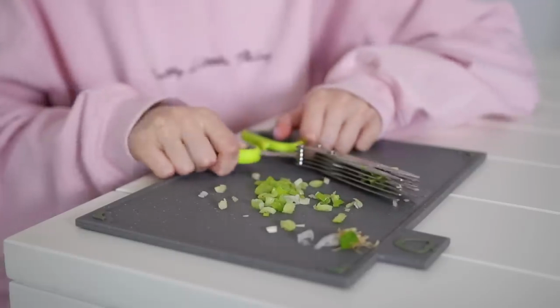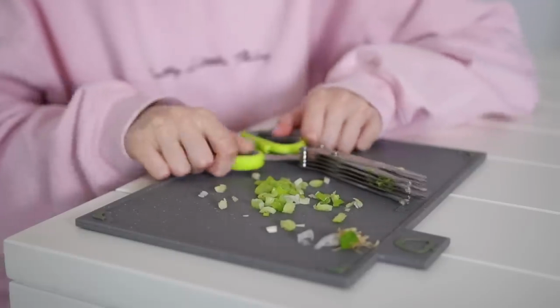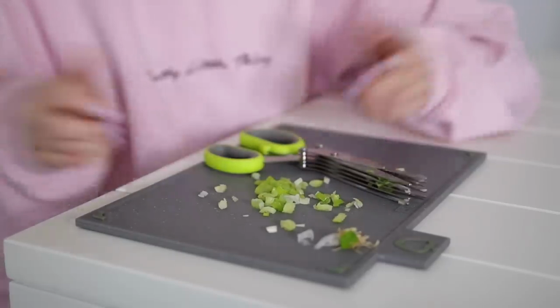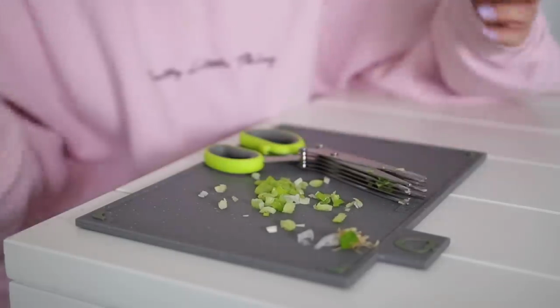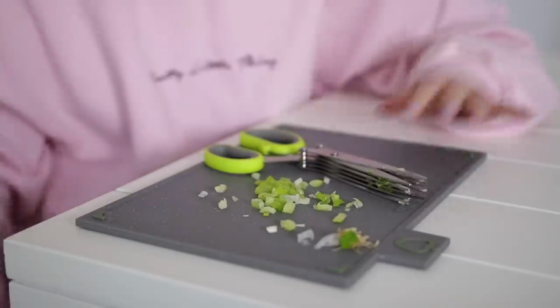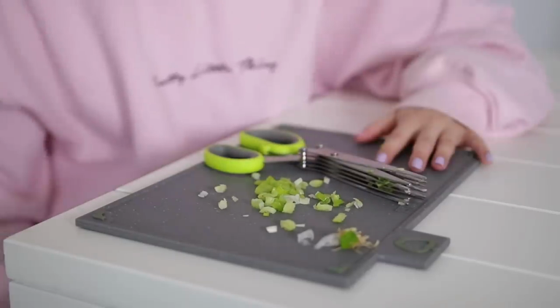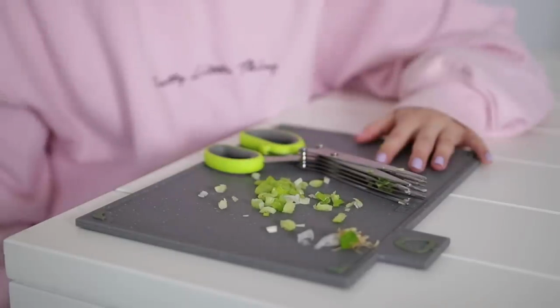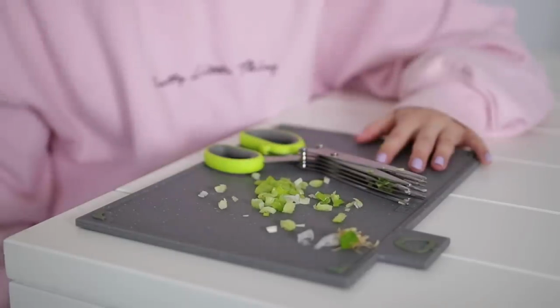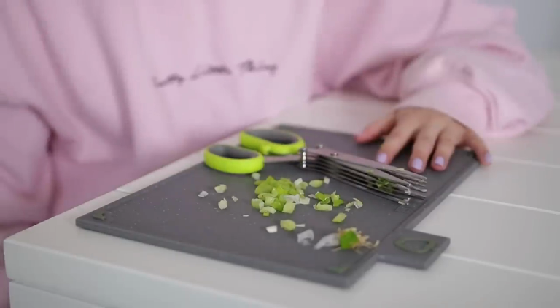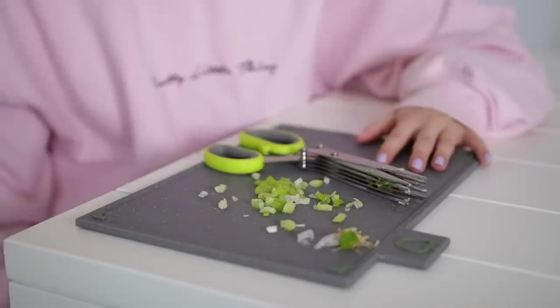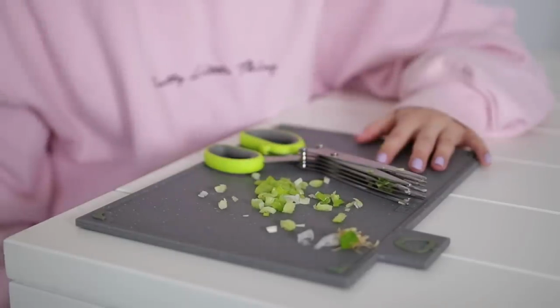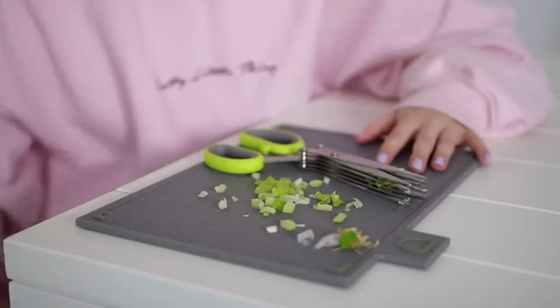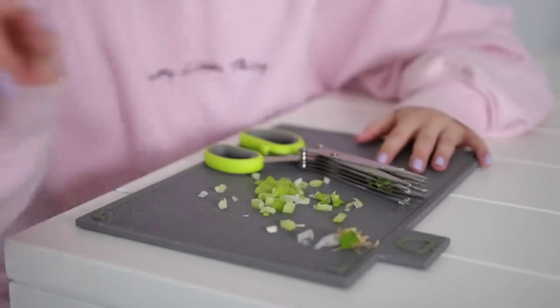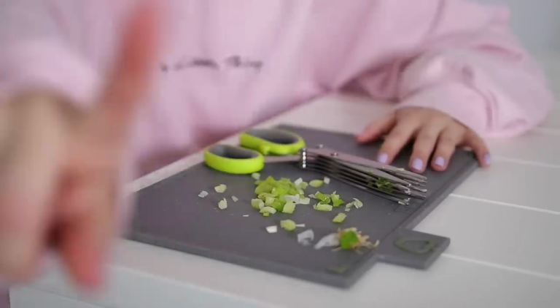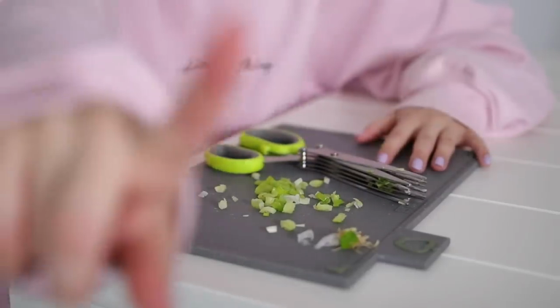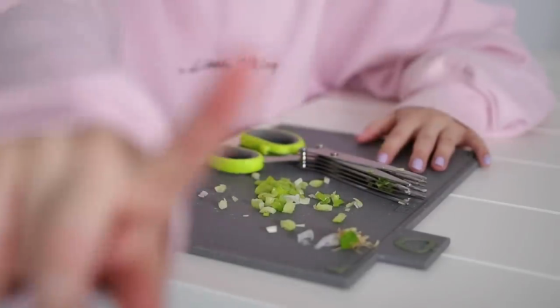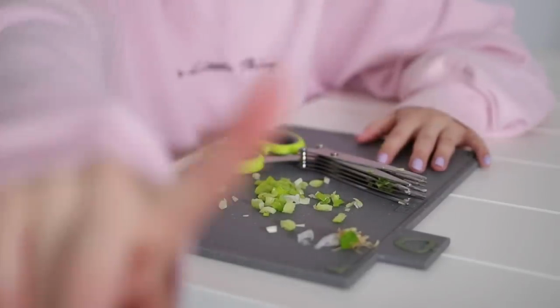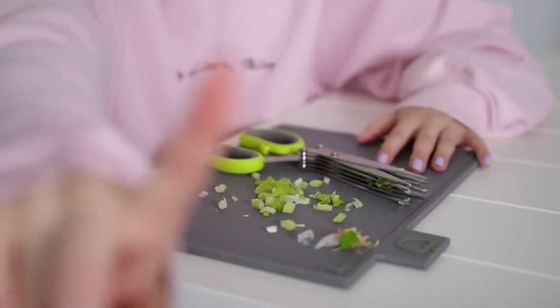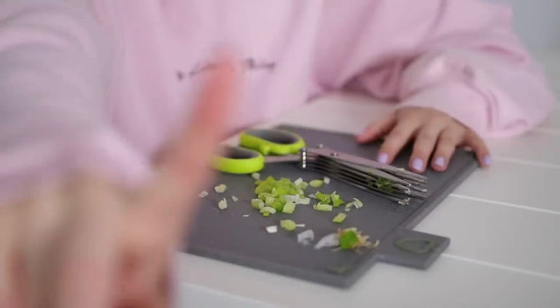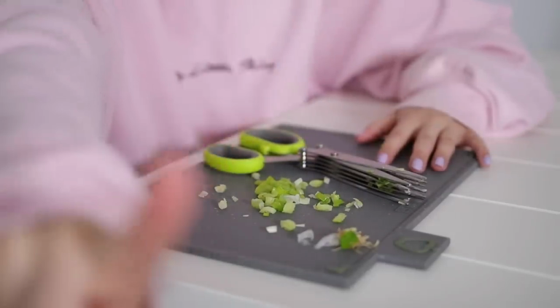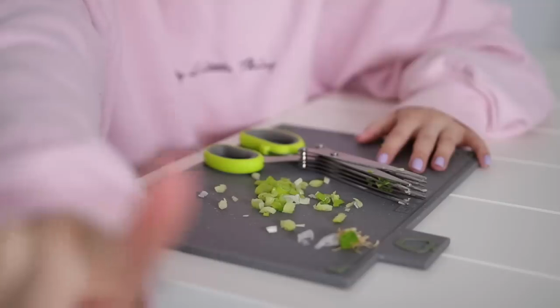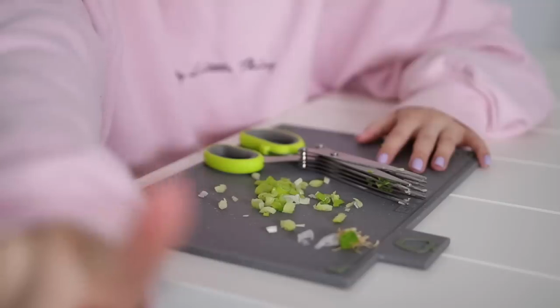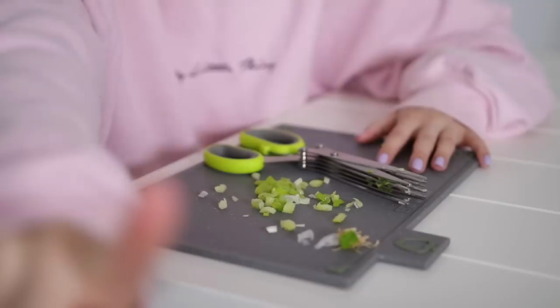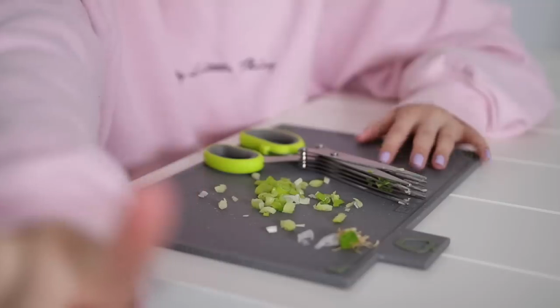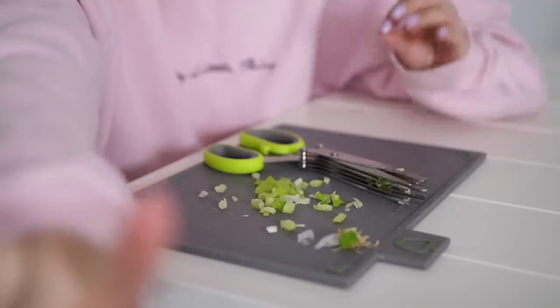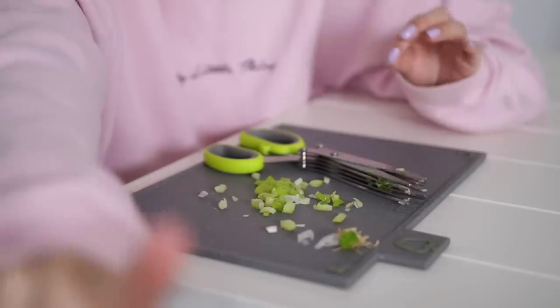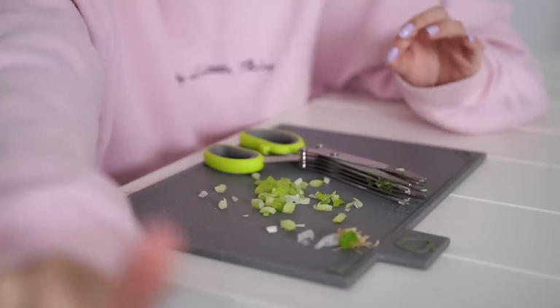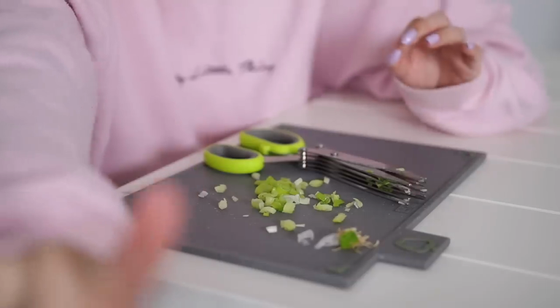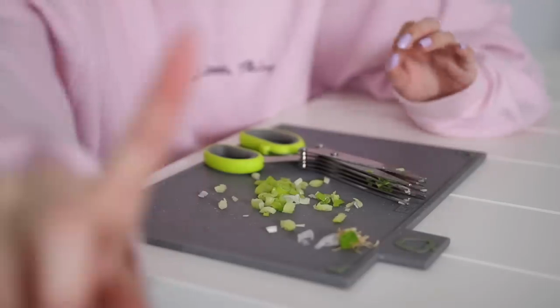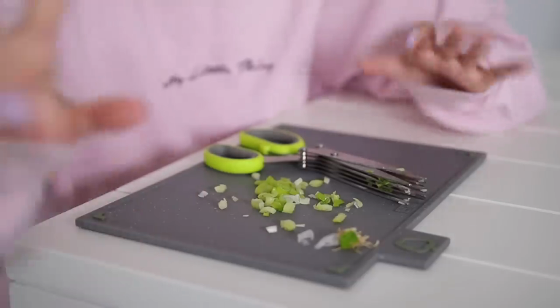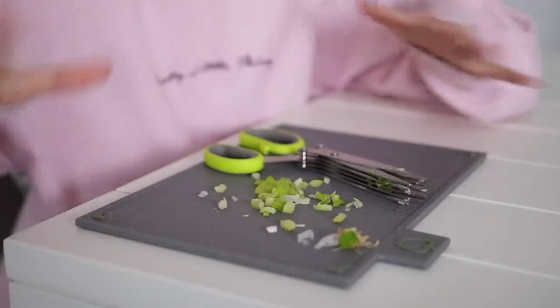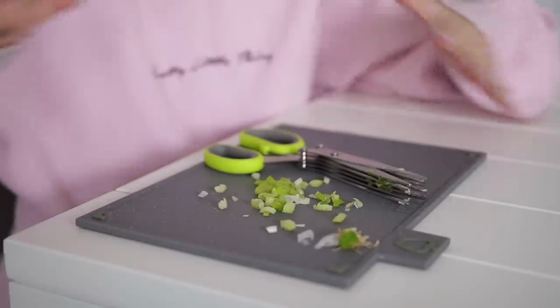I think it's probably just easier to cut it normally, but I think this will work better with finer things like herbs.